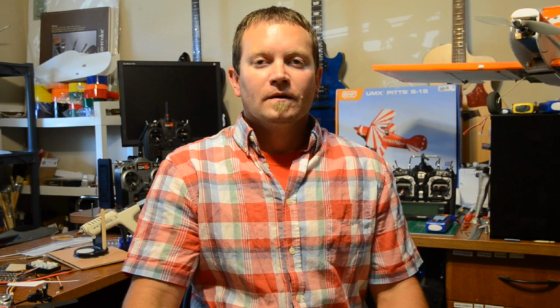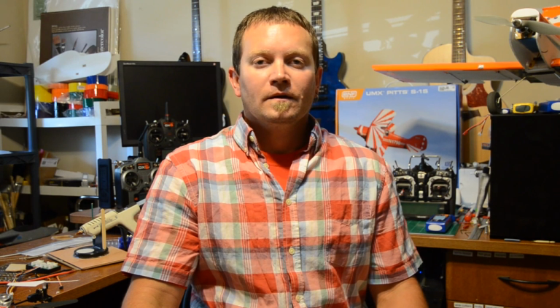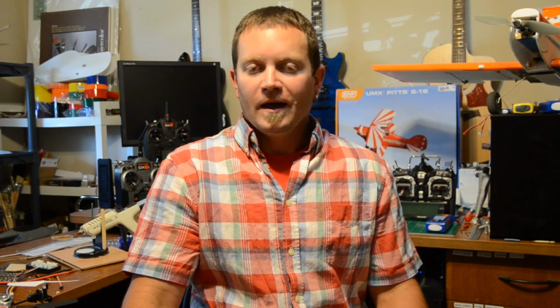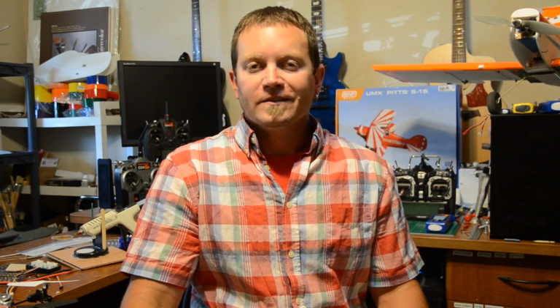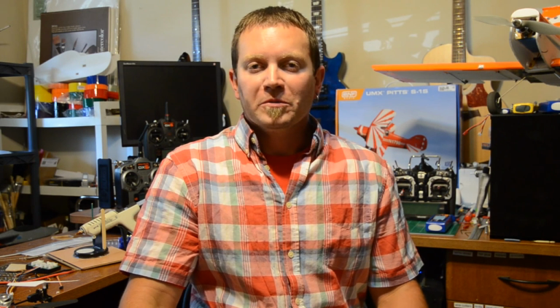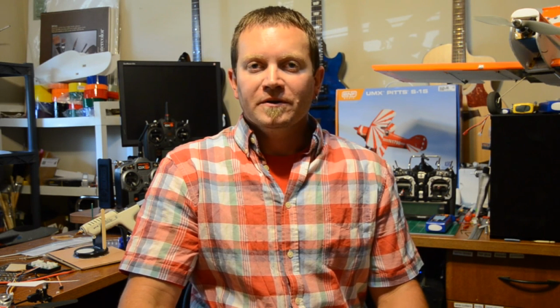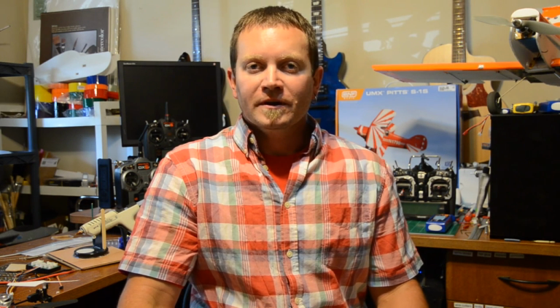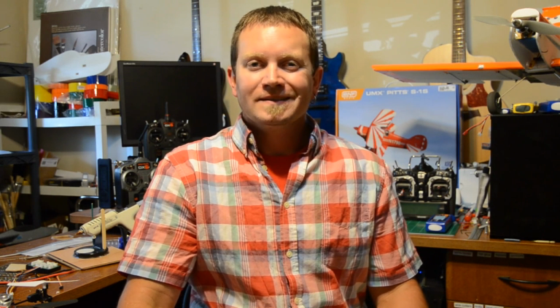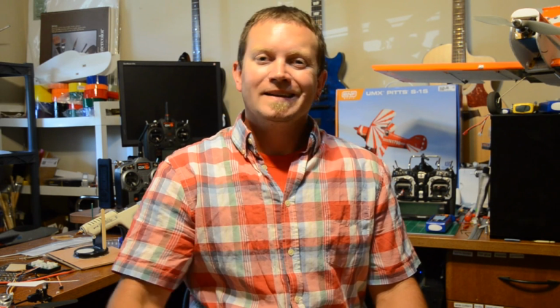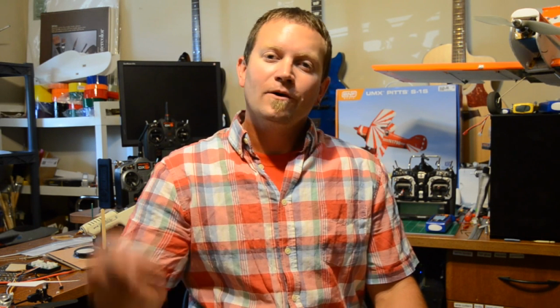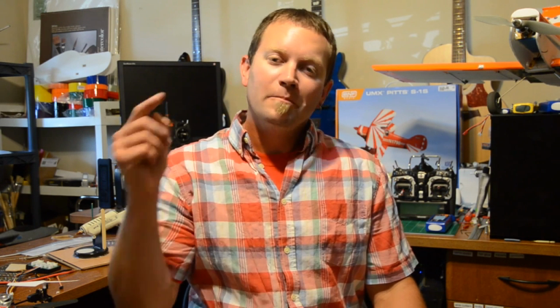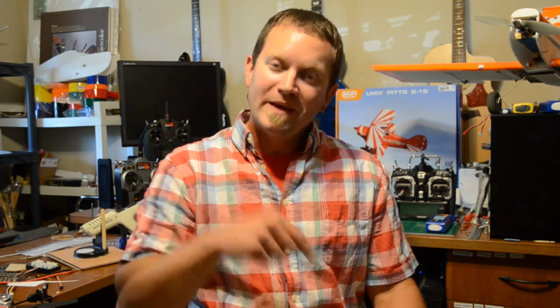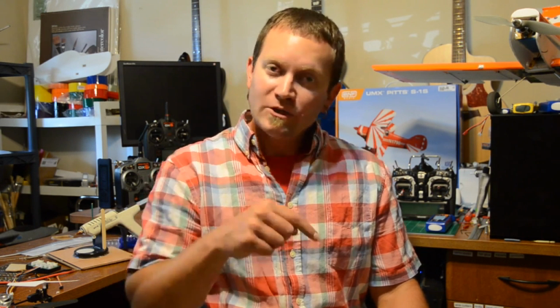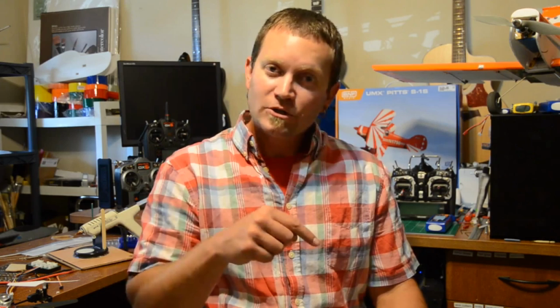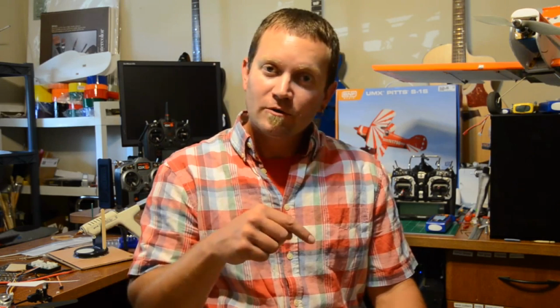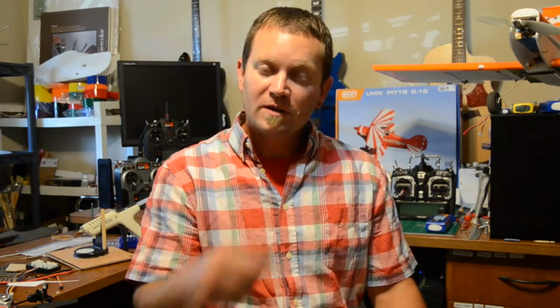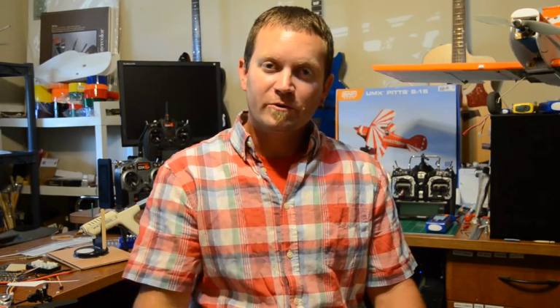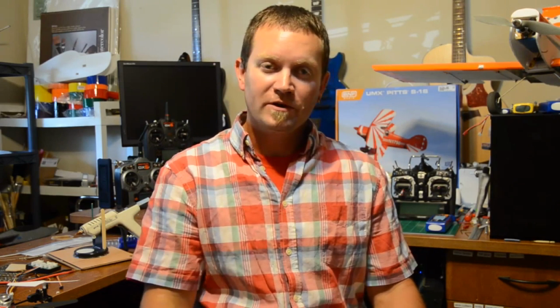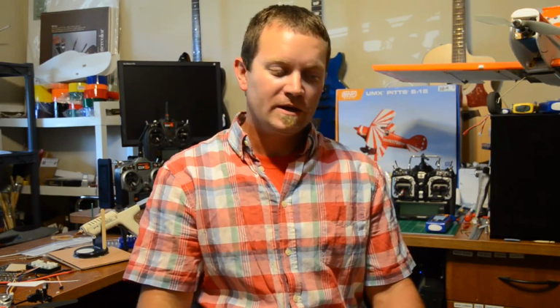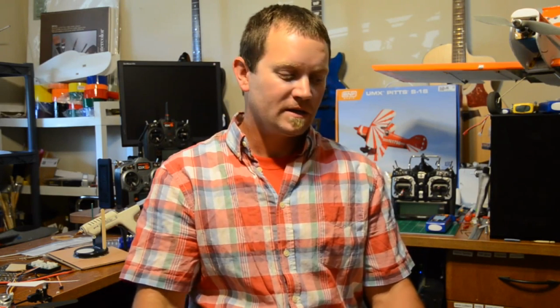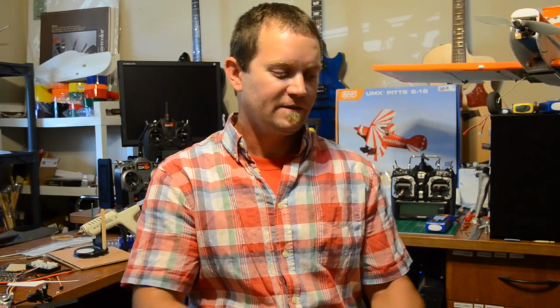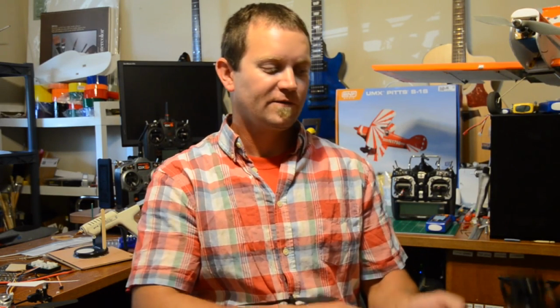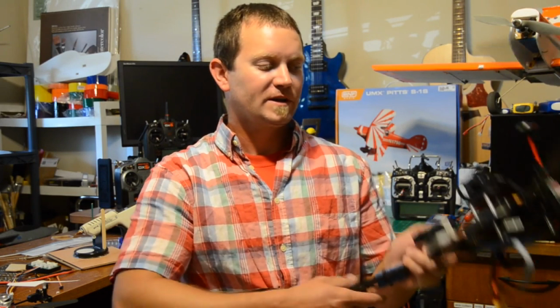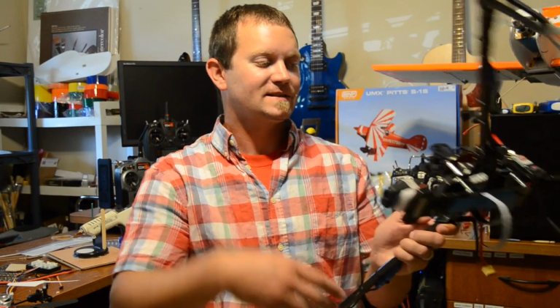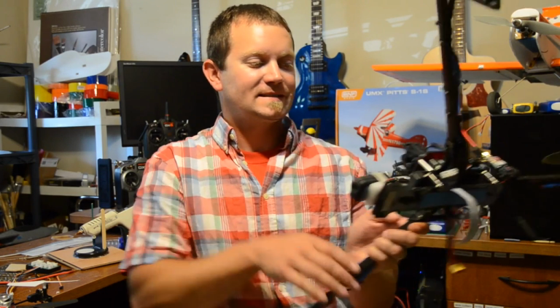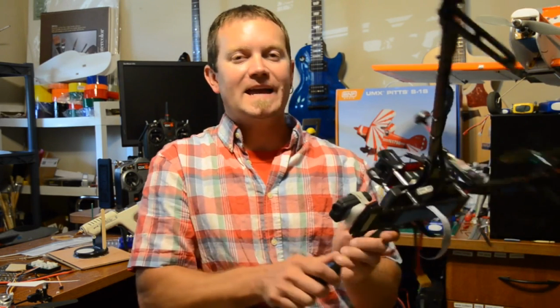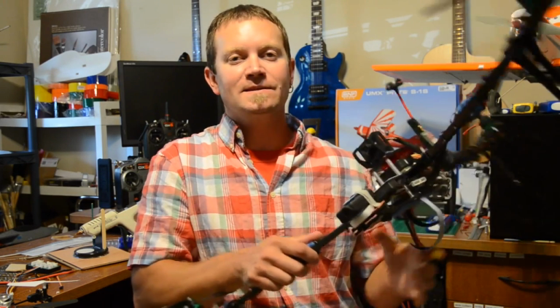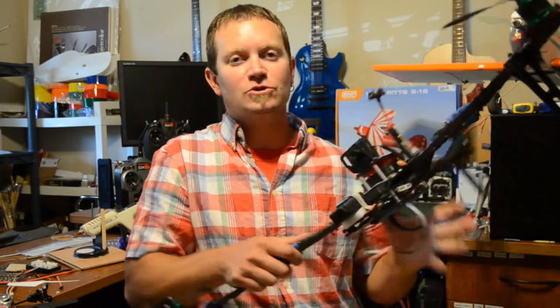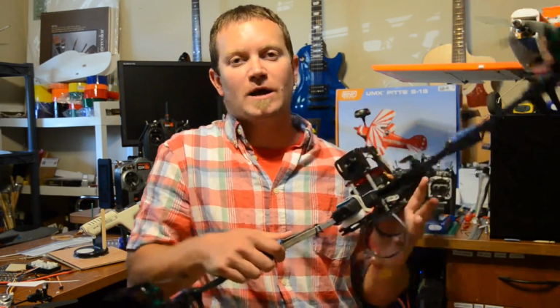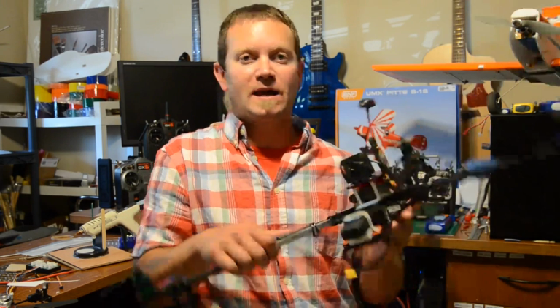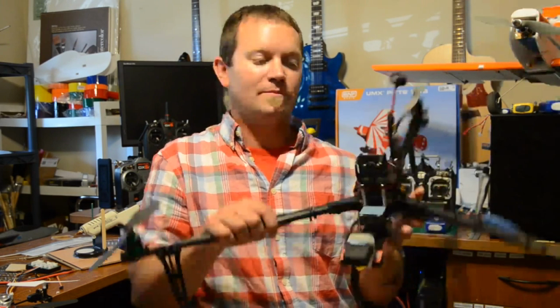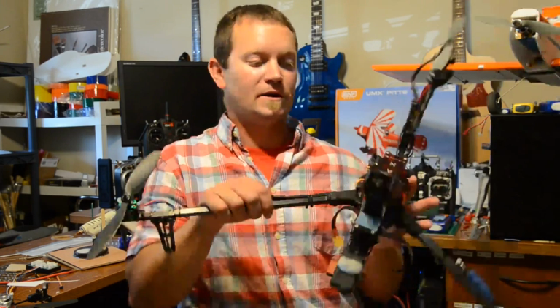Hey, how's everybody doing? Today on the bench, we're going to be reviewing the Fortis Titan Tricopter.